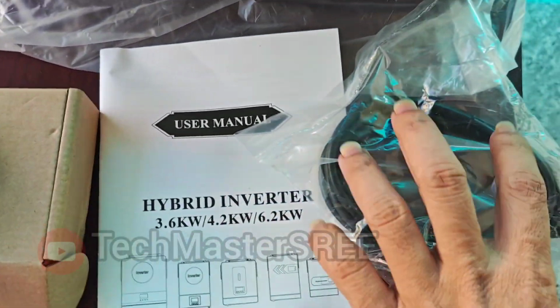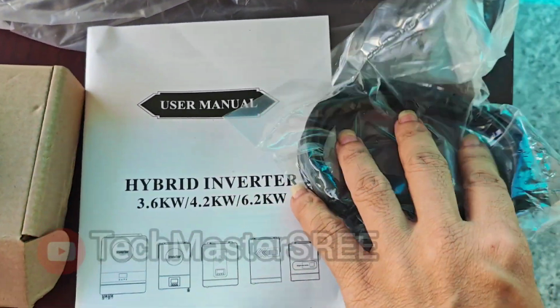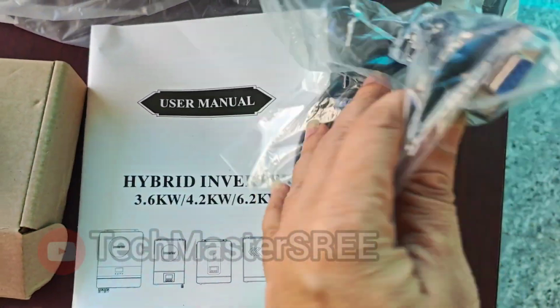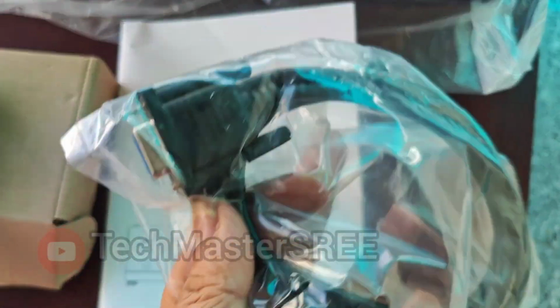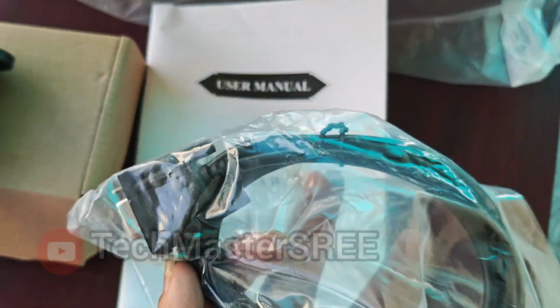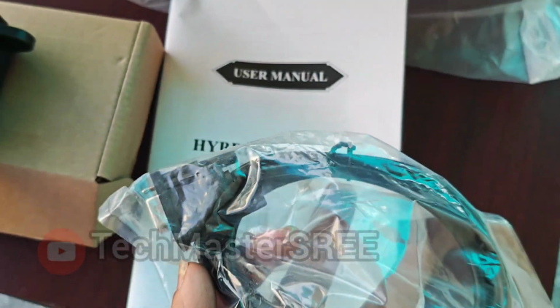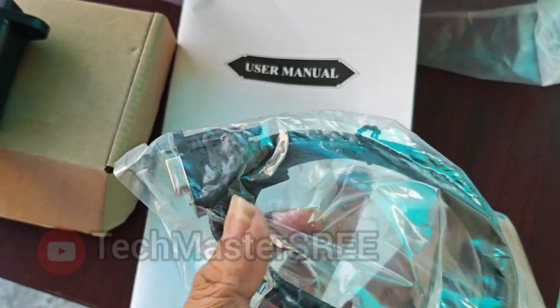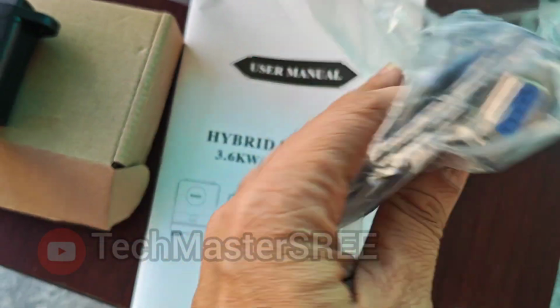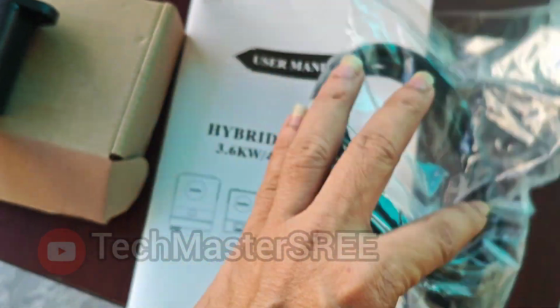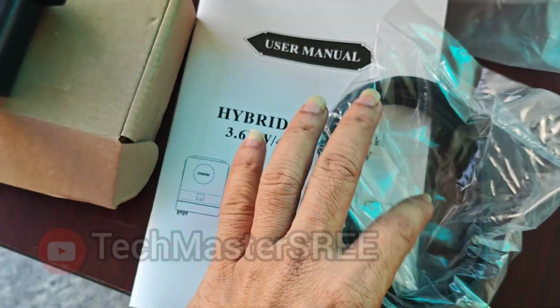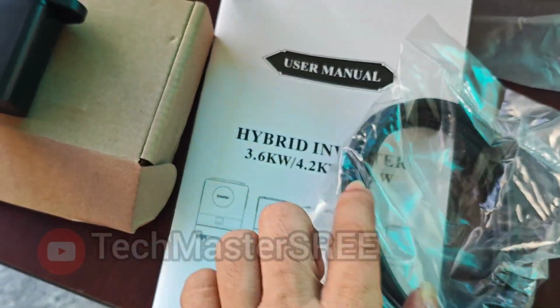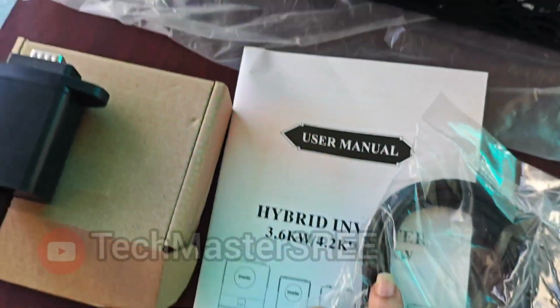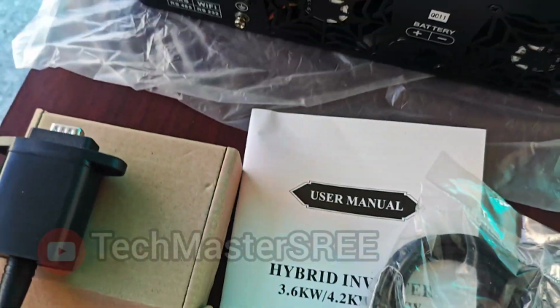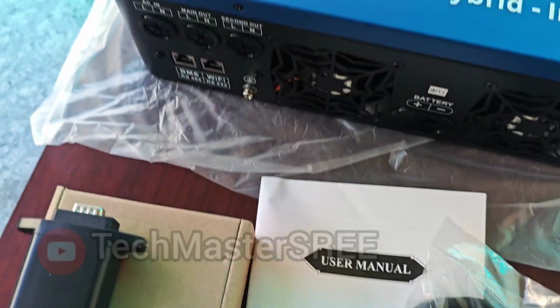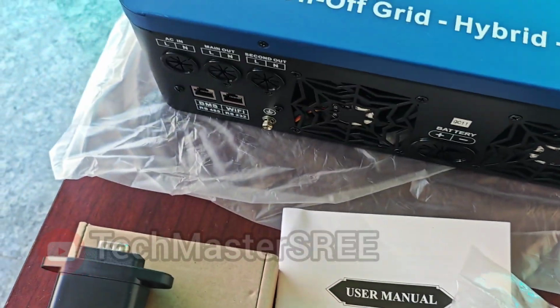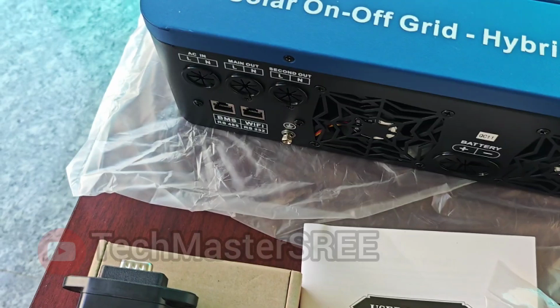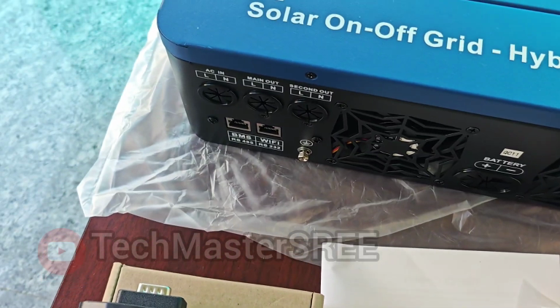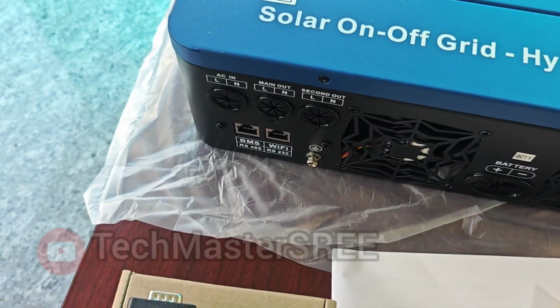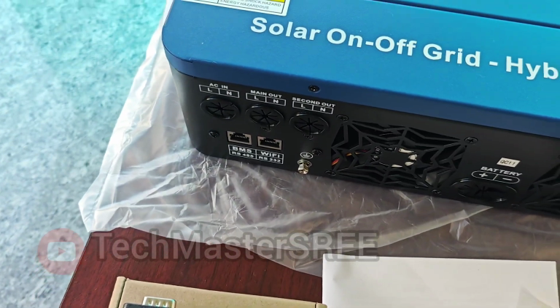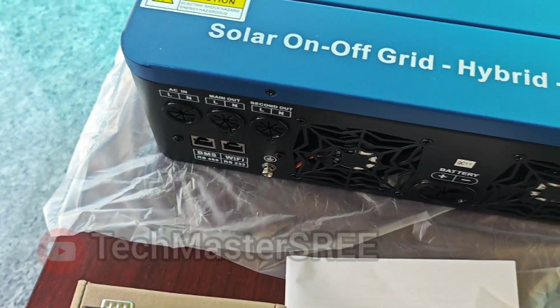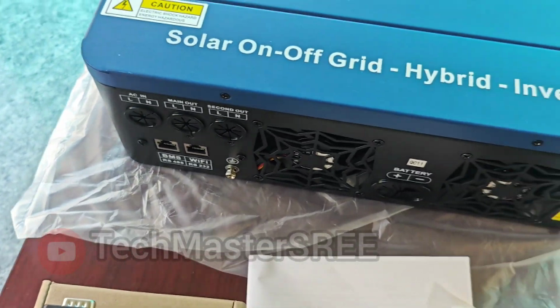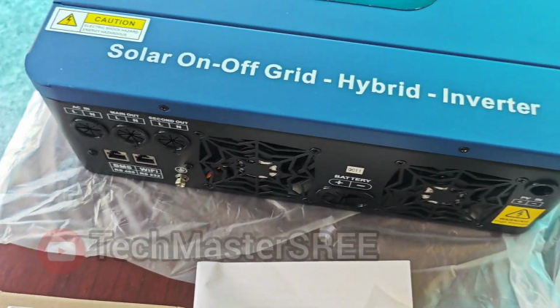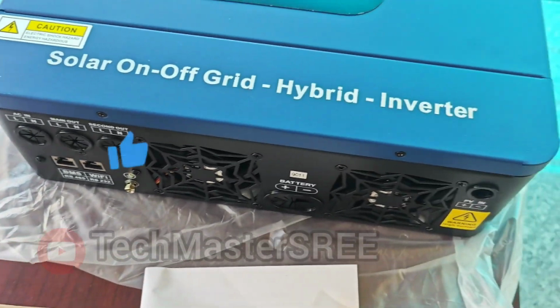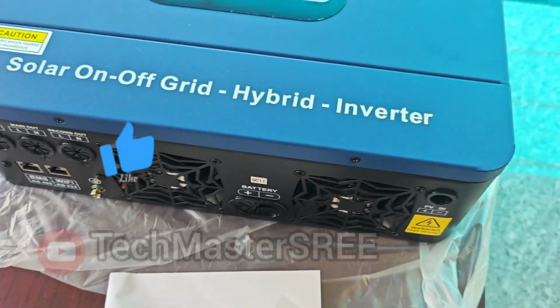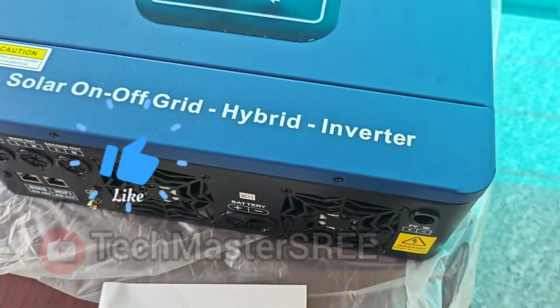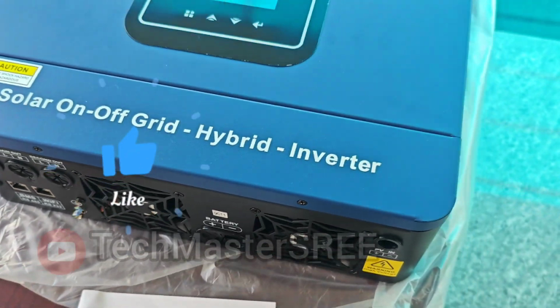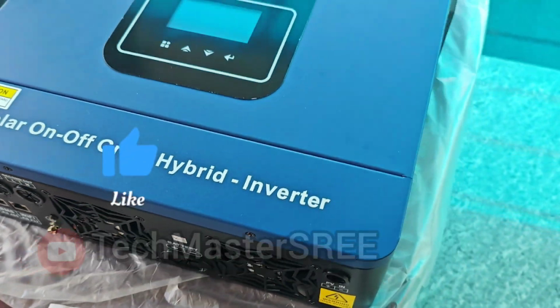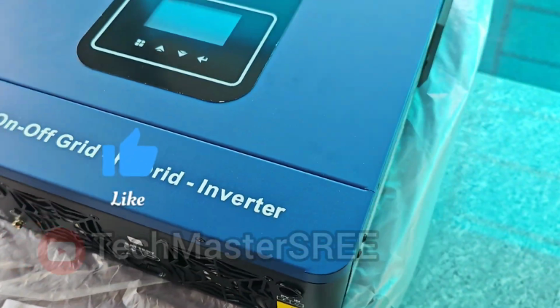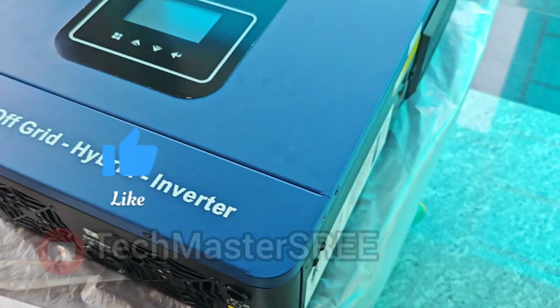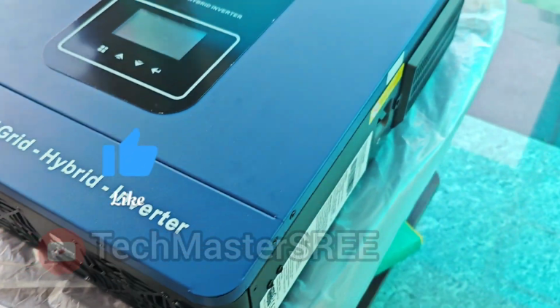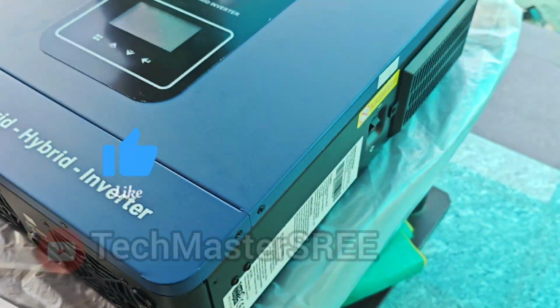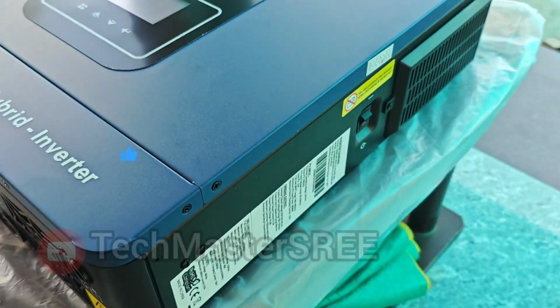It comes with a Wi-Fi adapter for mobile app monitoring. We can install the Smart ESS app and just use this cable for connecting the dongle. We cannot directly connect it since it's an RJ45 connection.